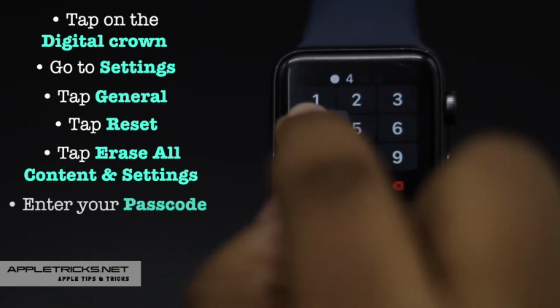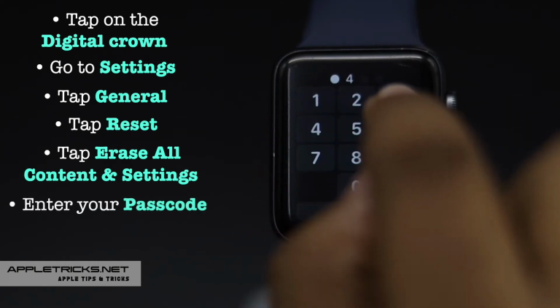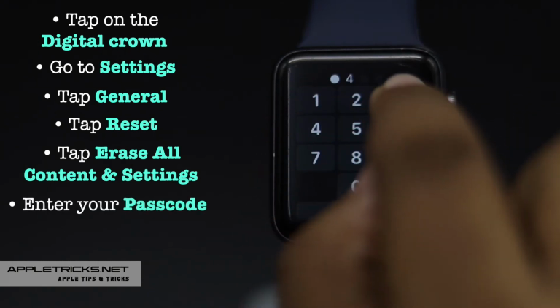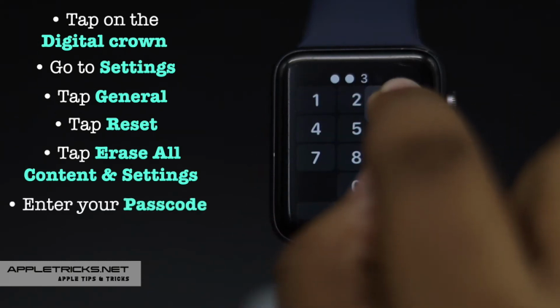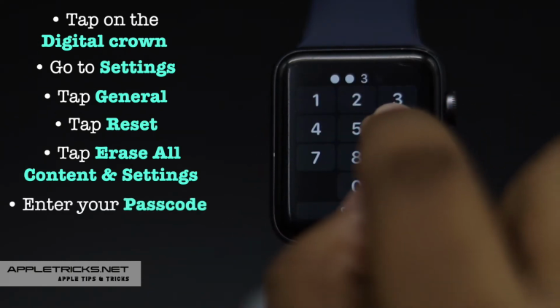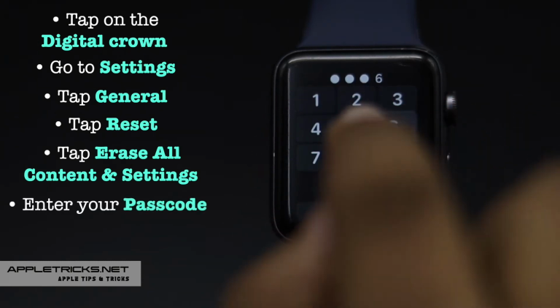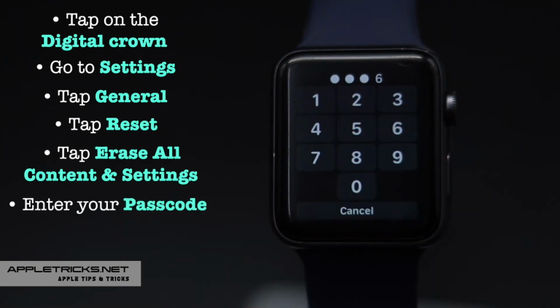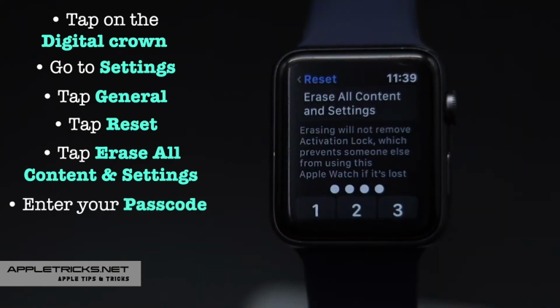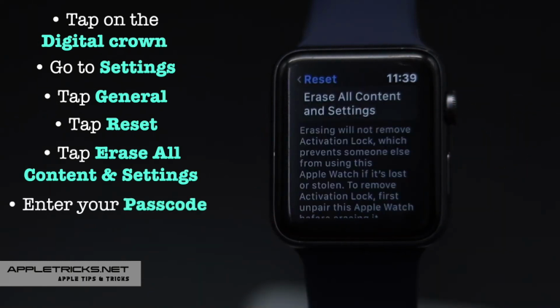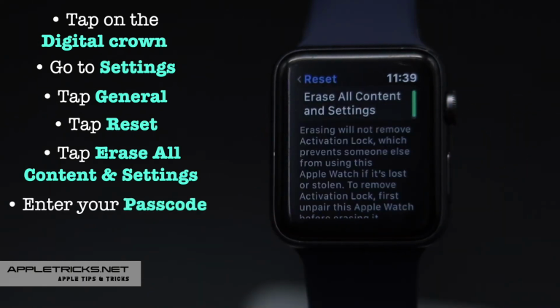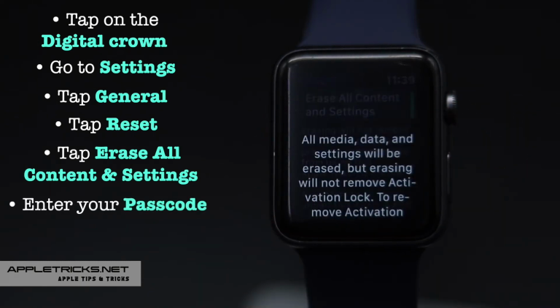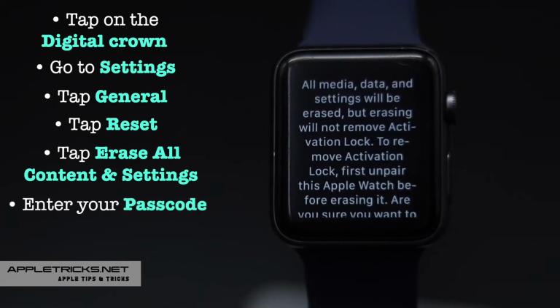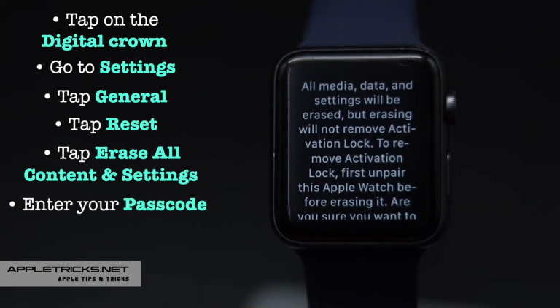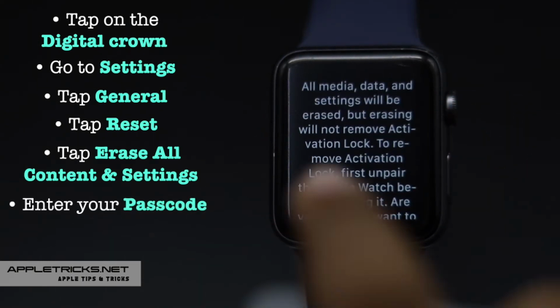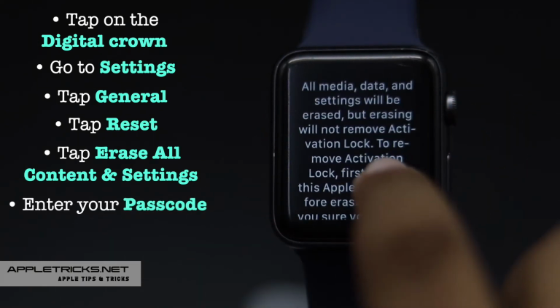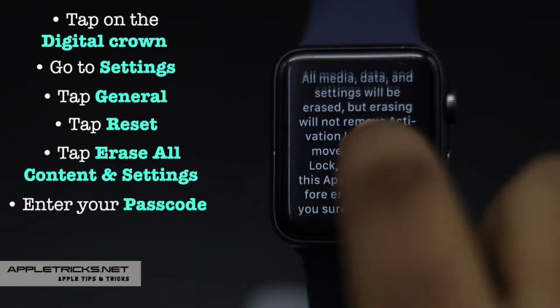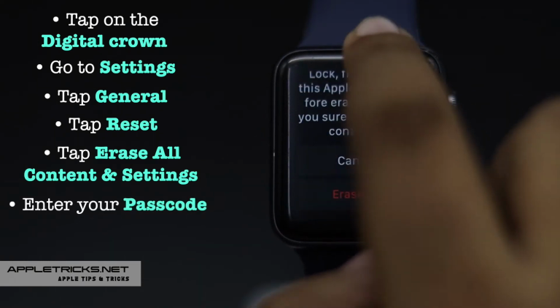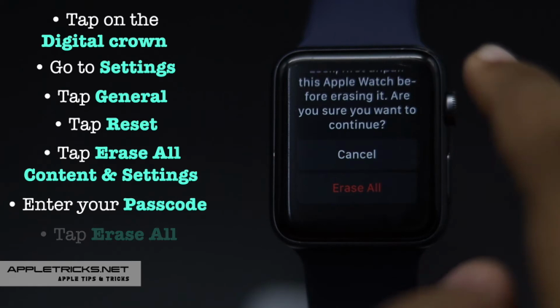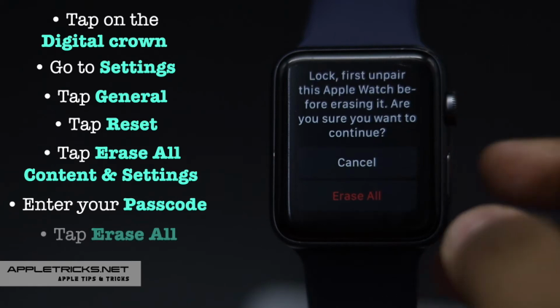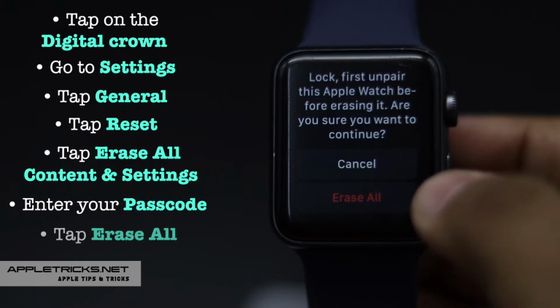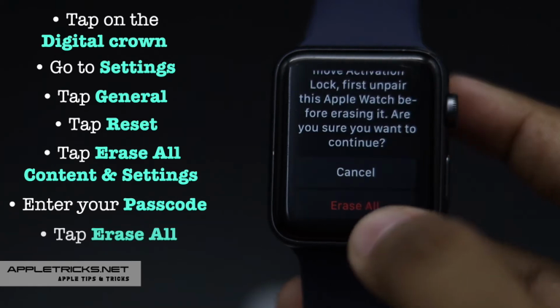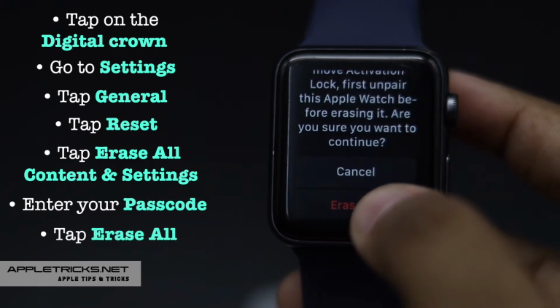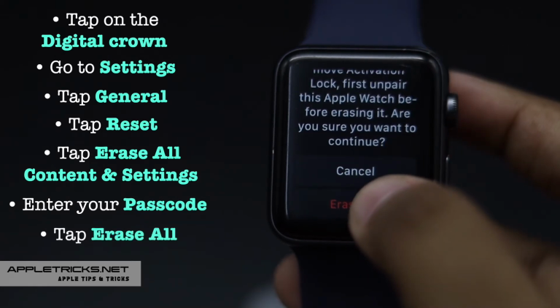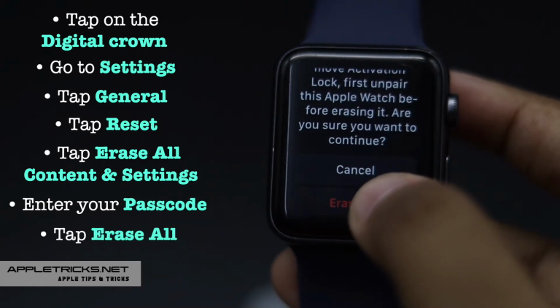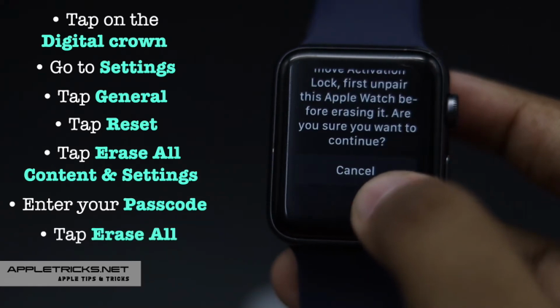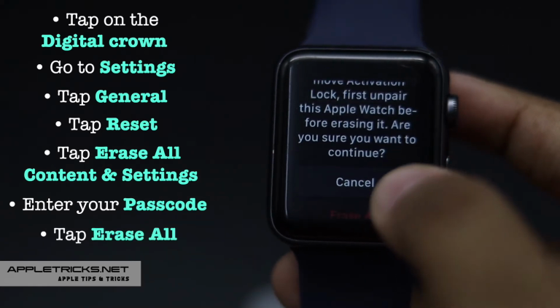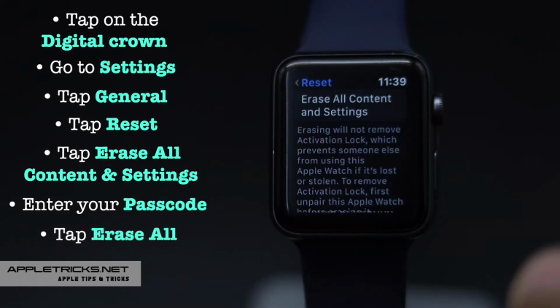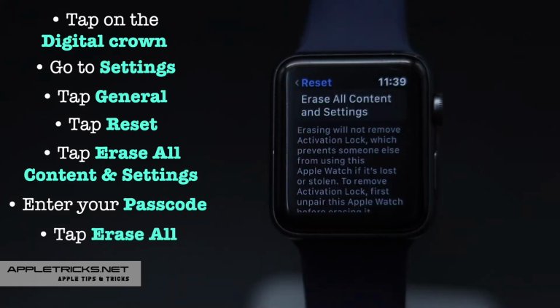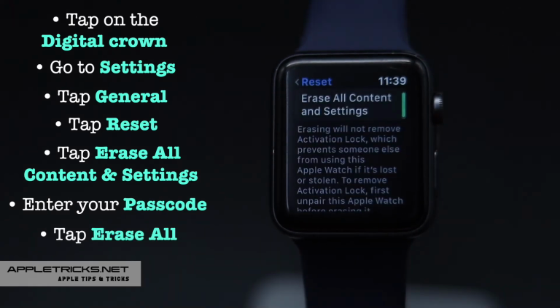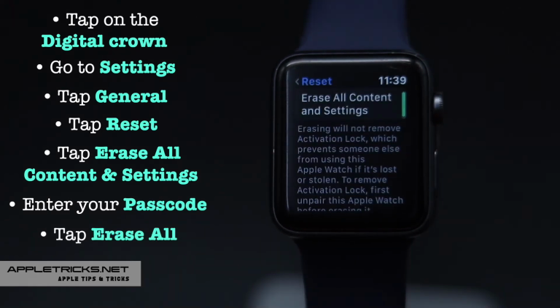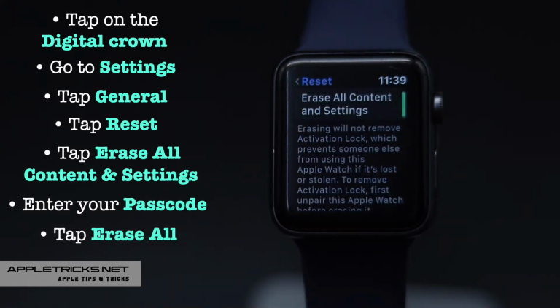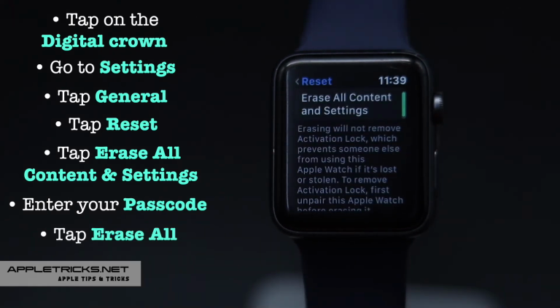Enter your passcode. Tap Erase All. Give it some time to reset.